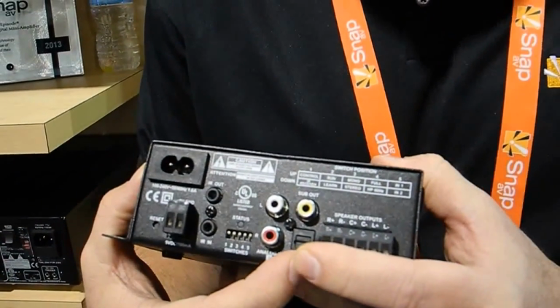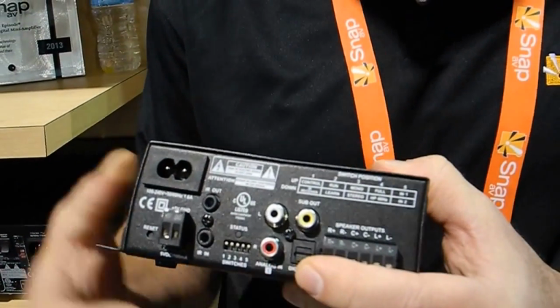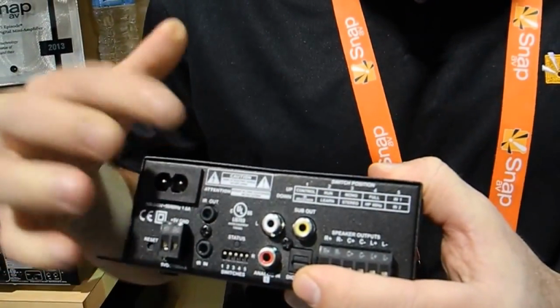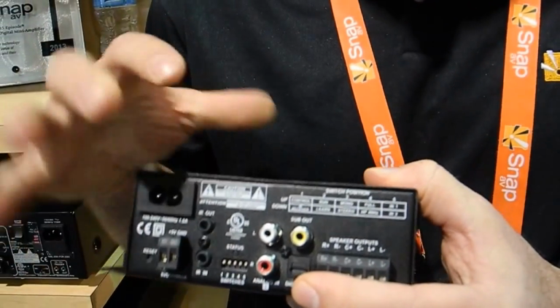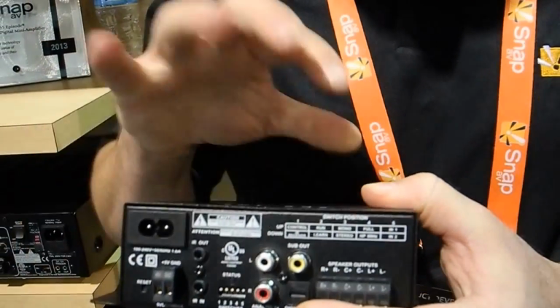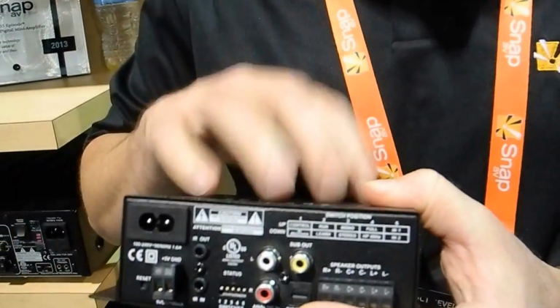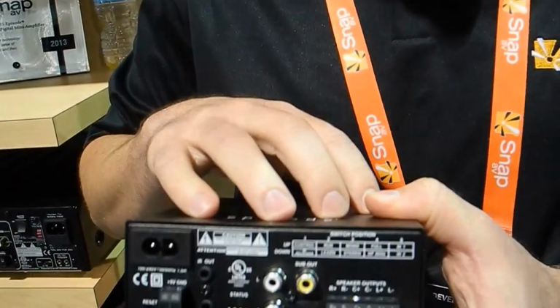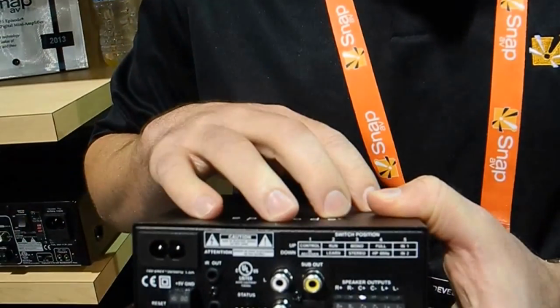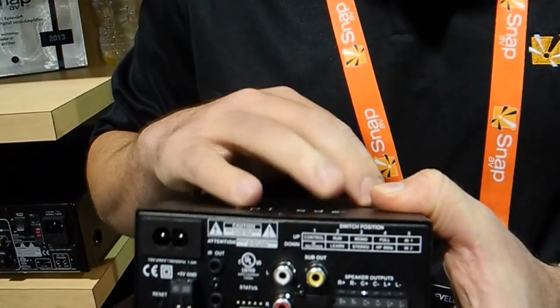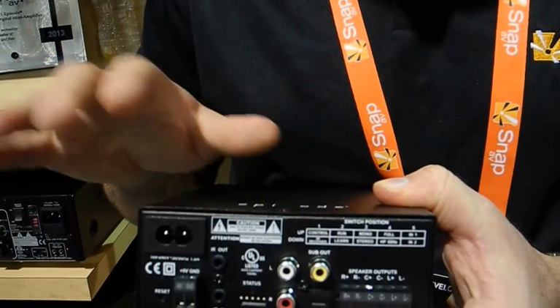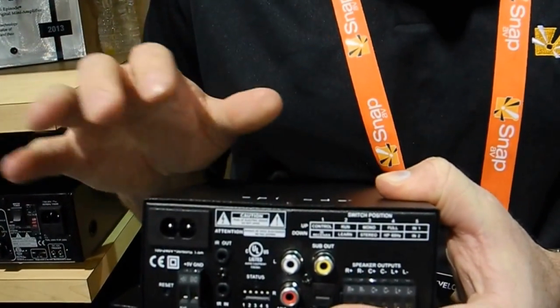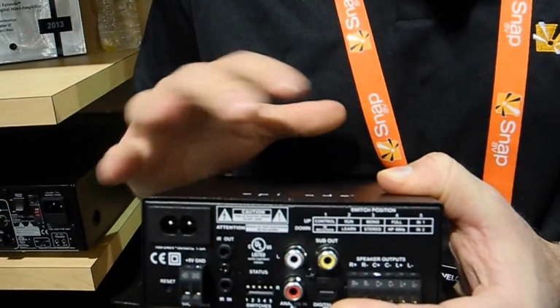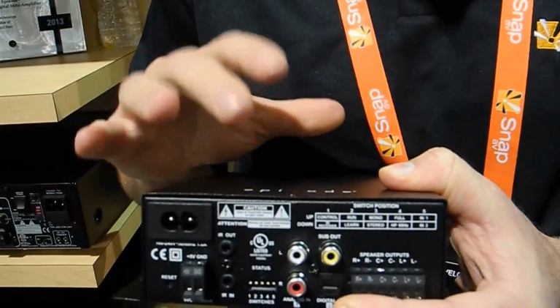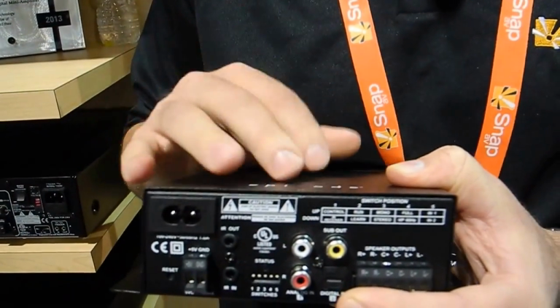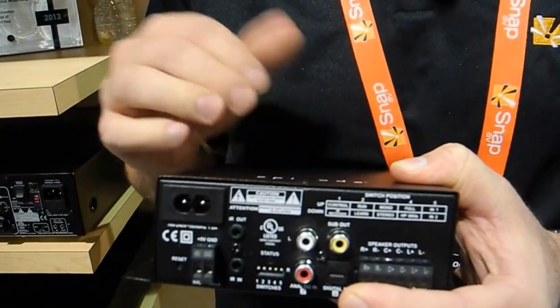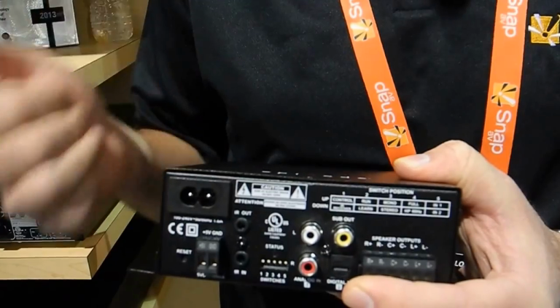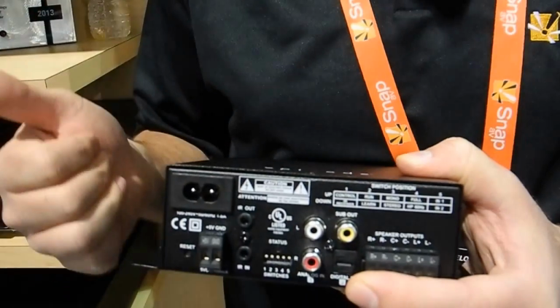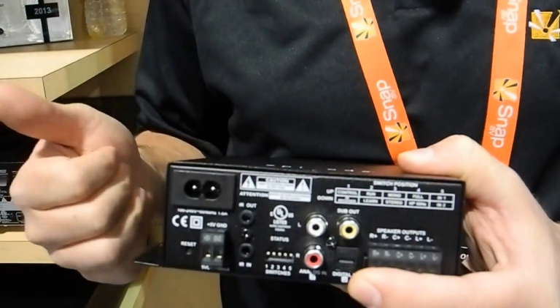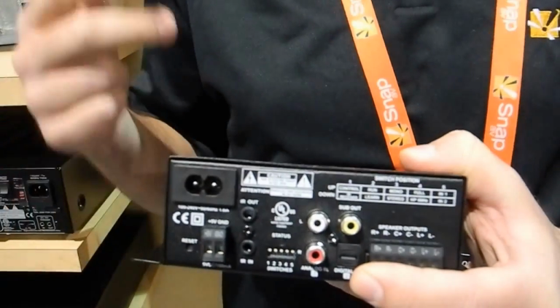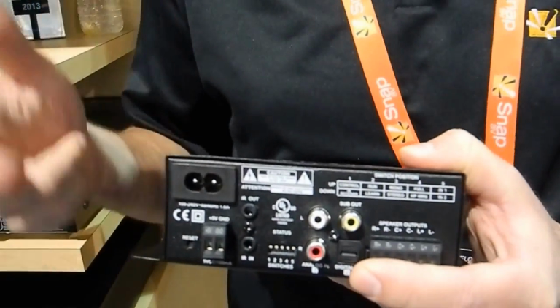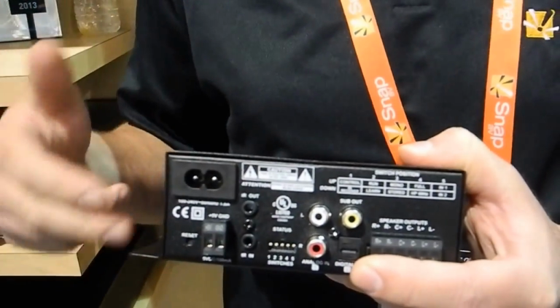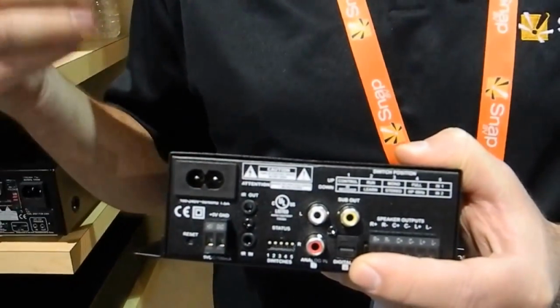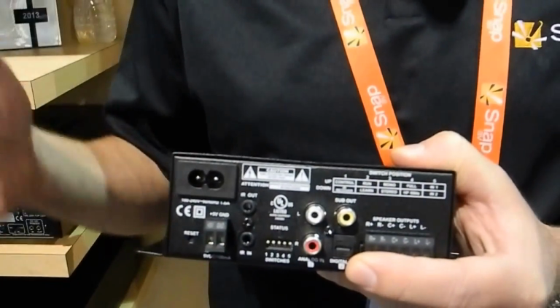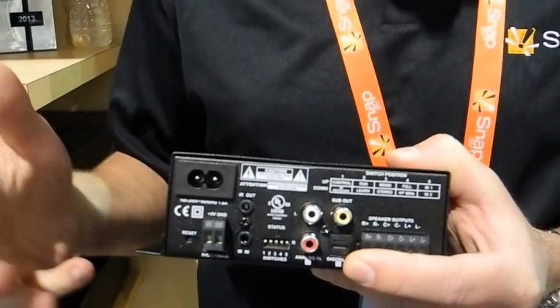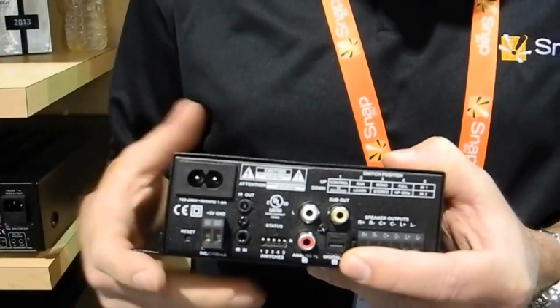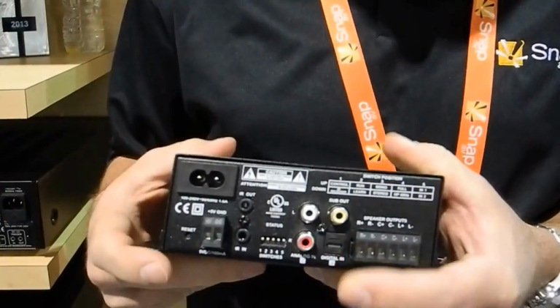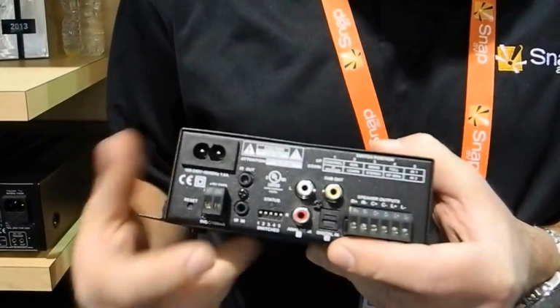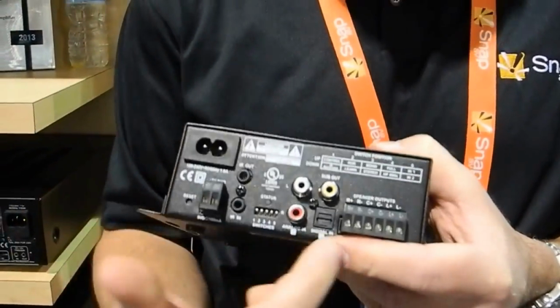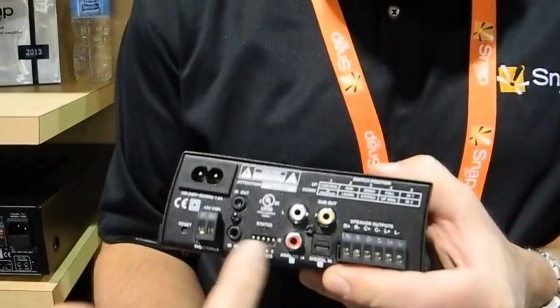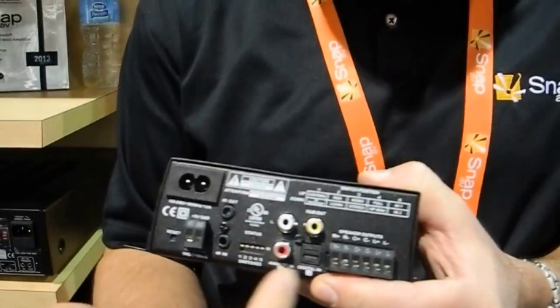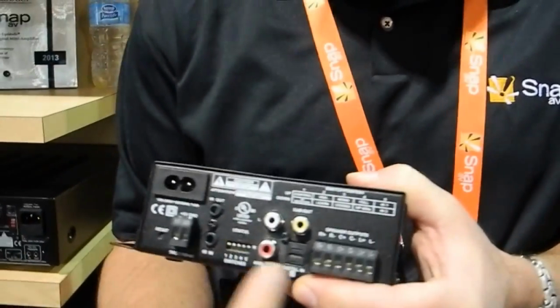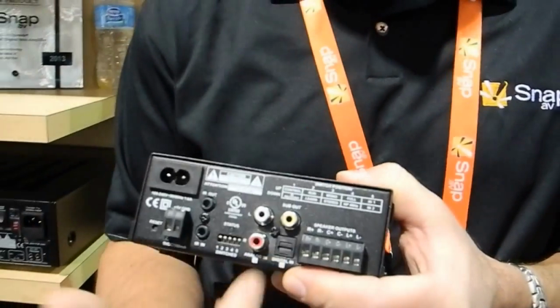There is a discrete IR command for every type of function in here, including DSP, bass, treble, volume control, and input selection.